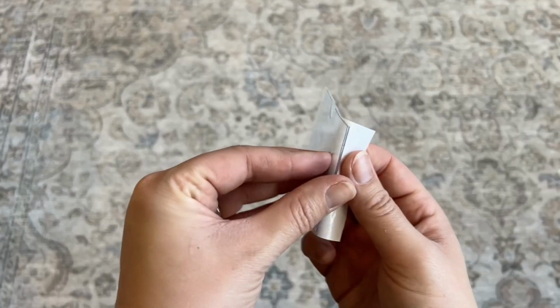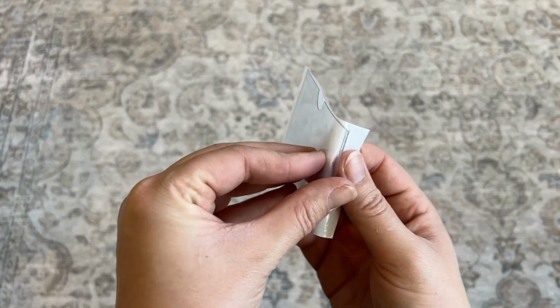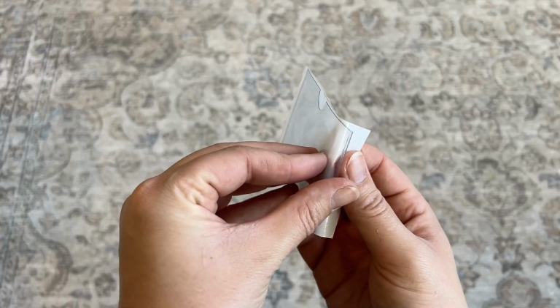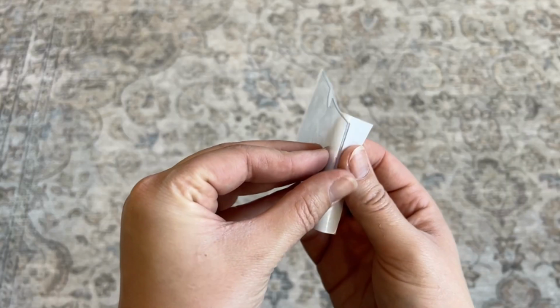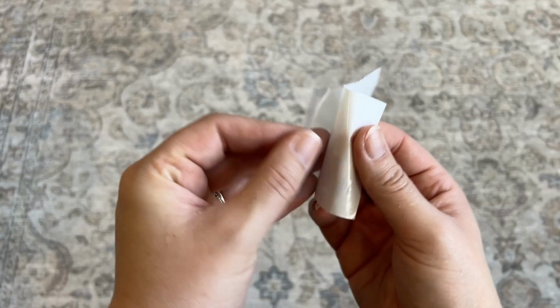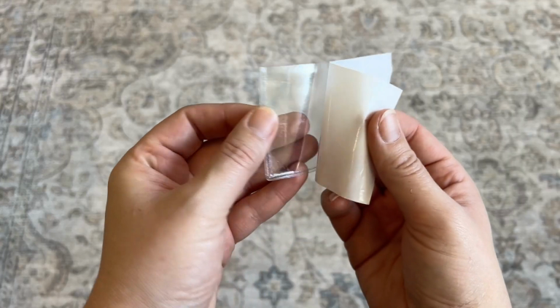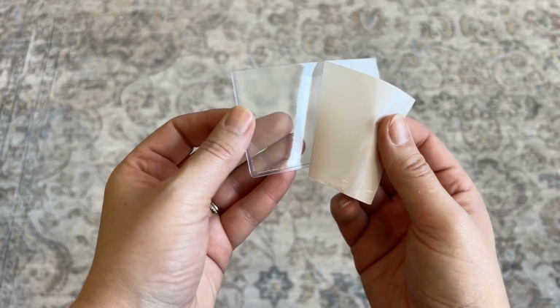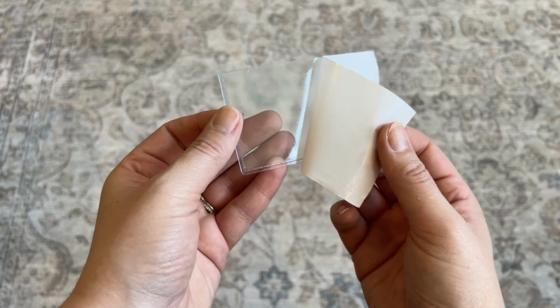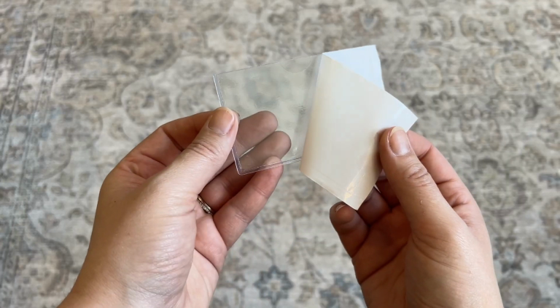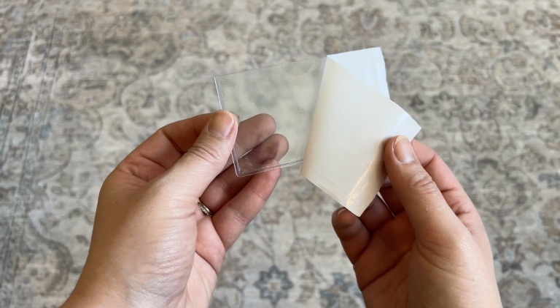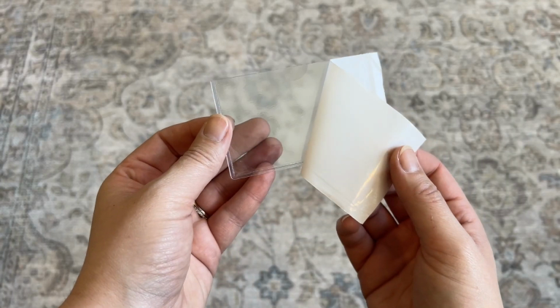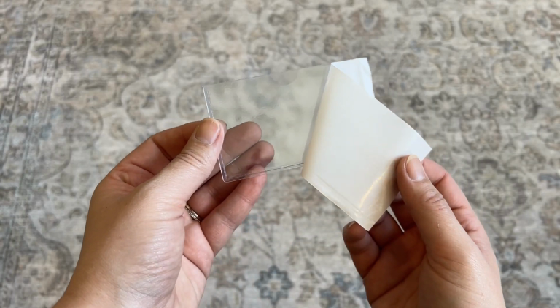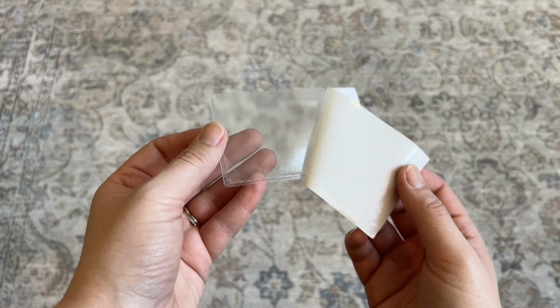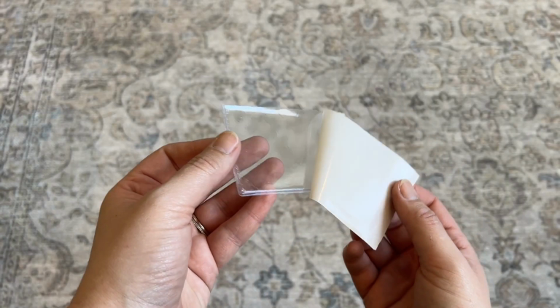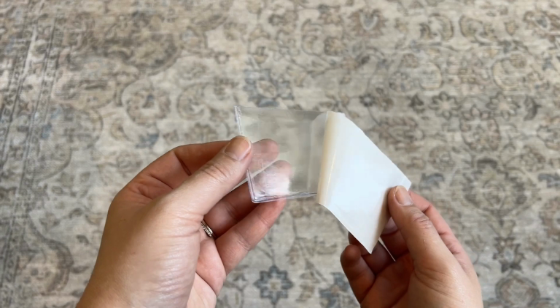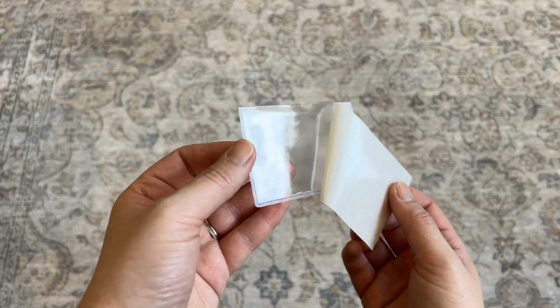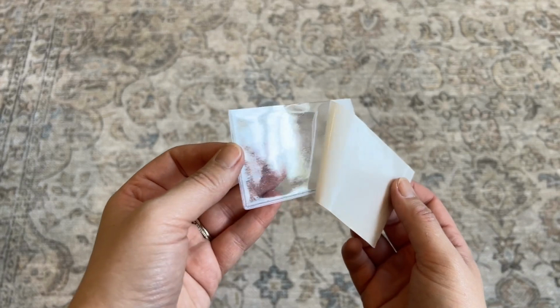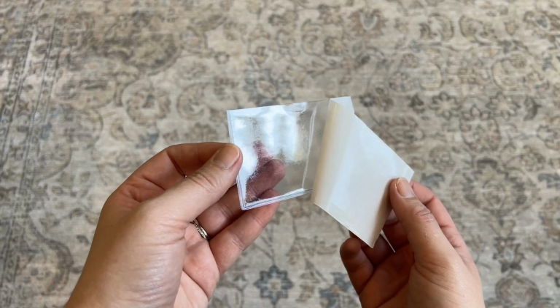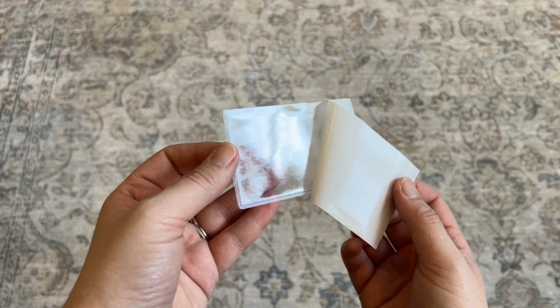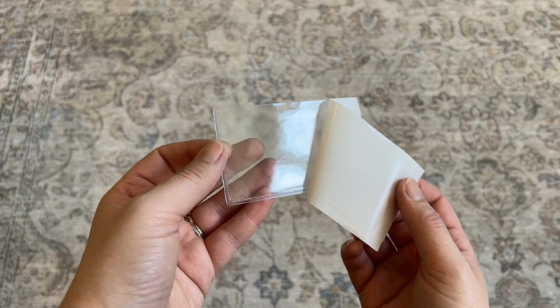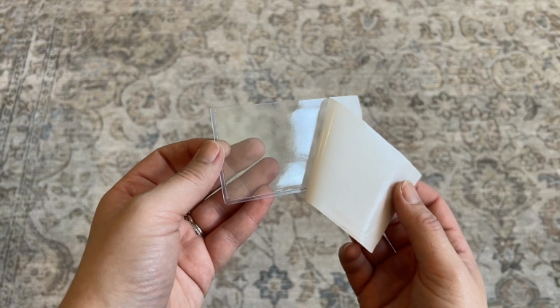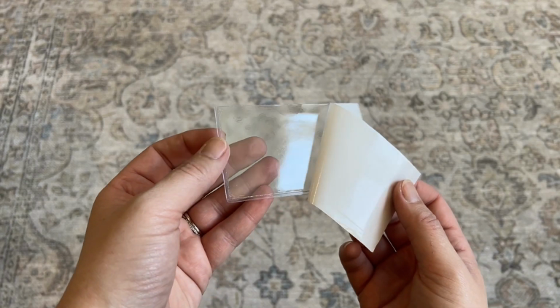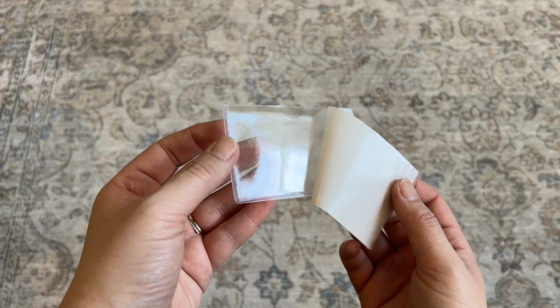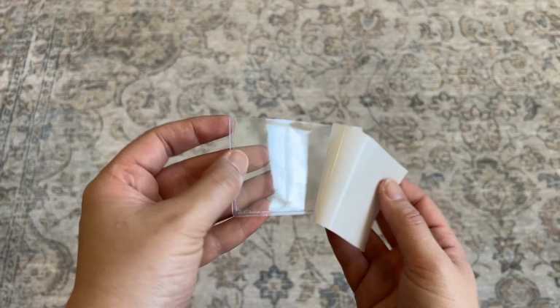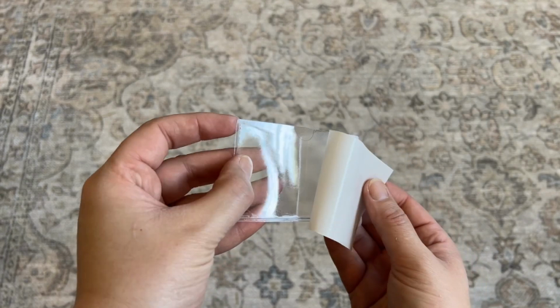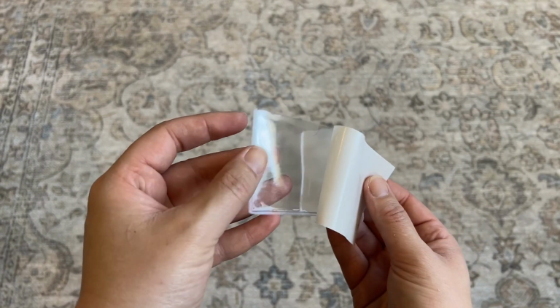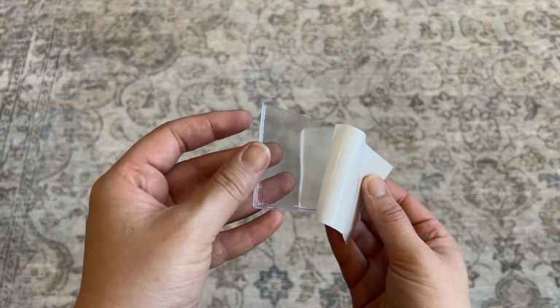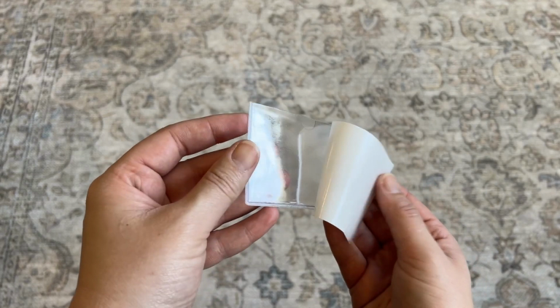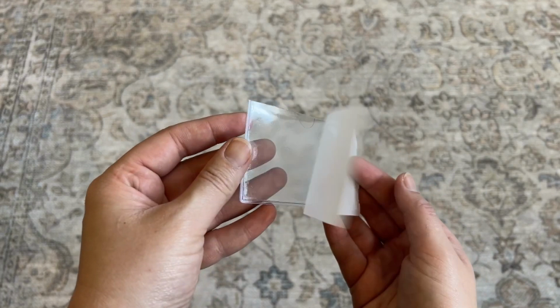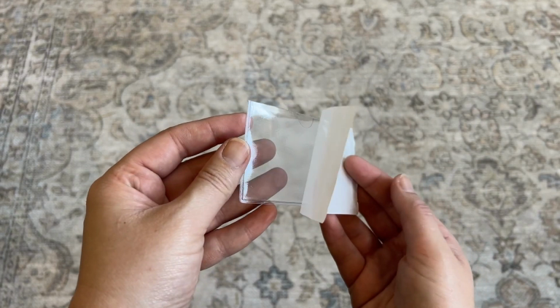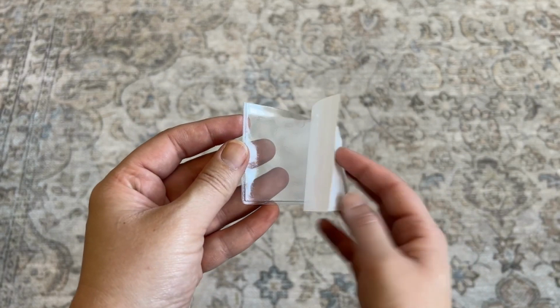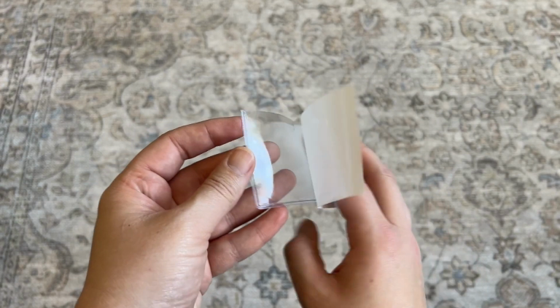You just peel off the backing and then the adhesive is on the entire back of the clear pocket protector.